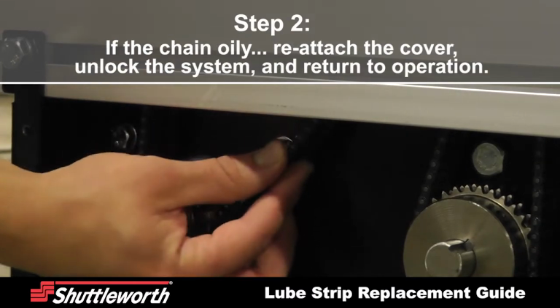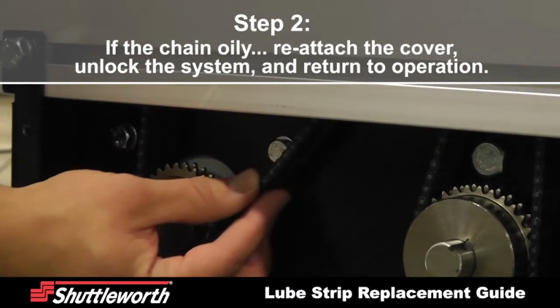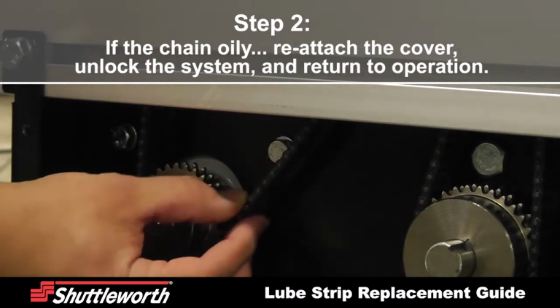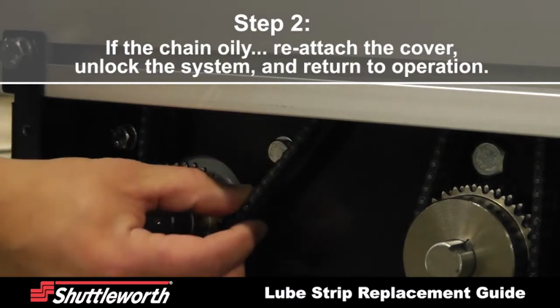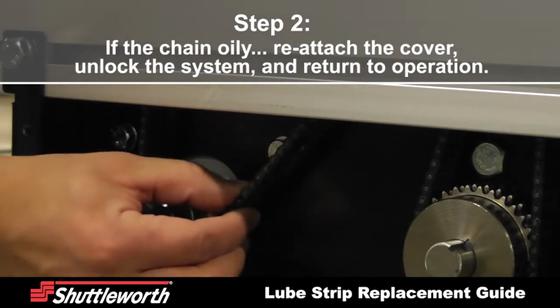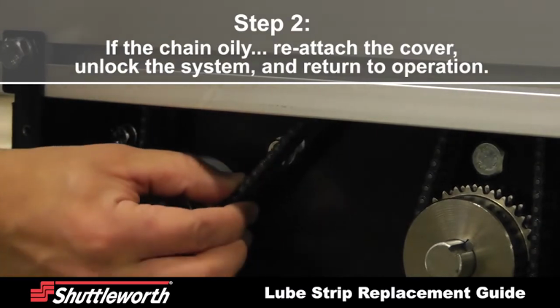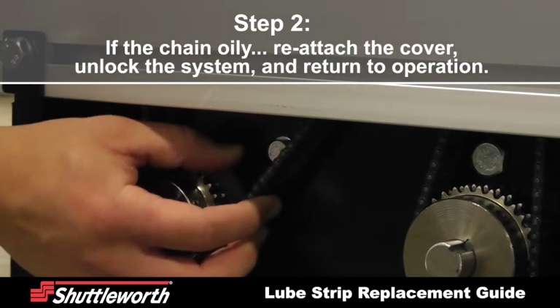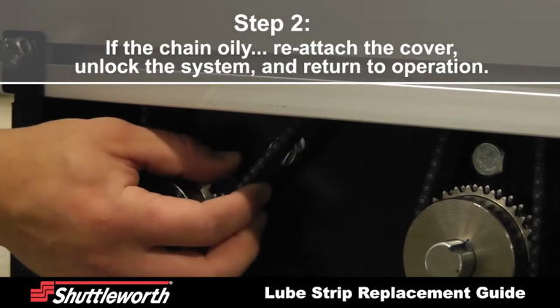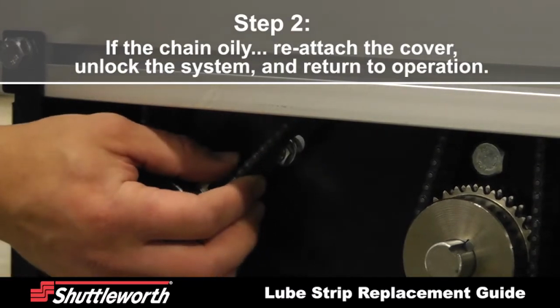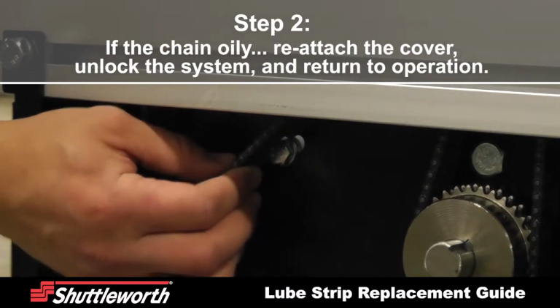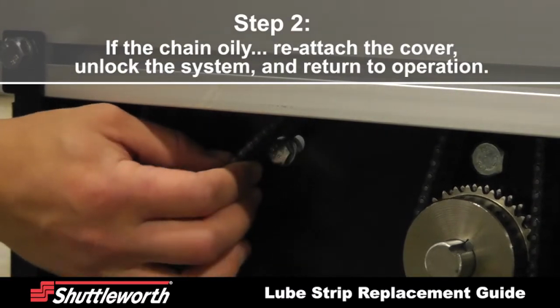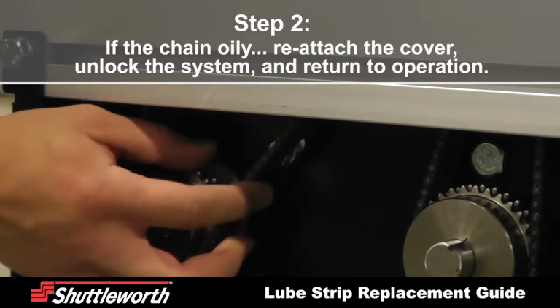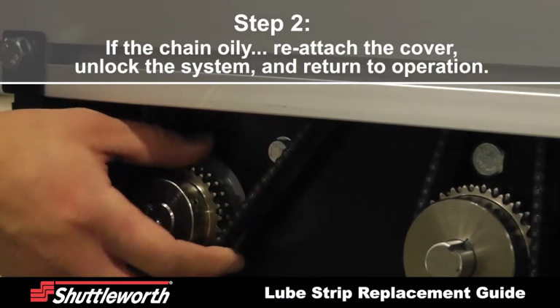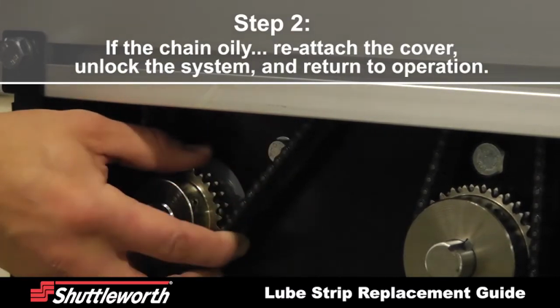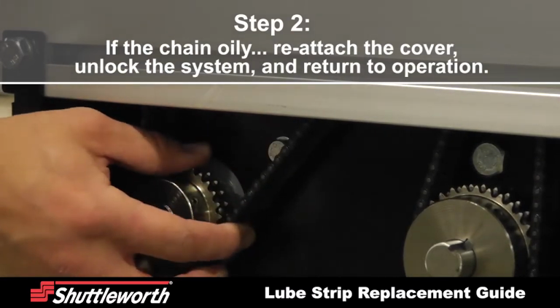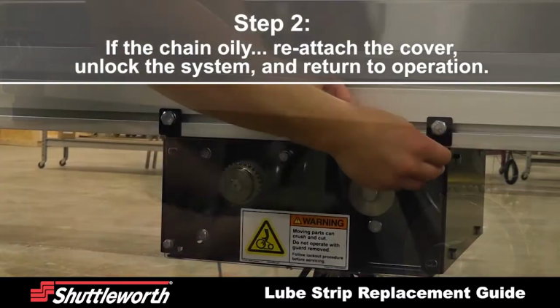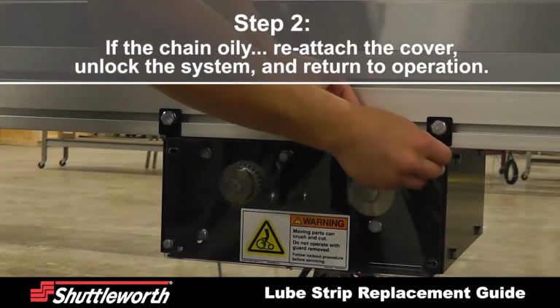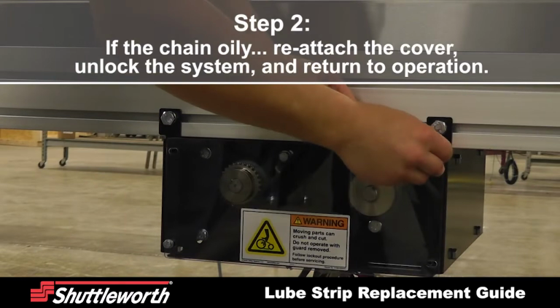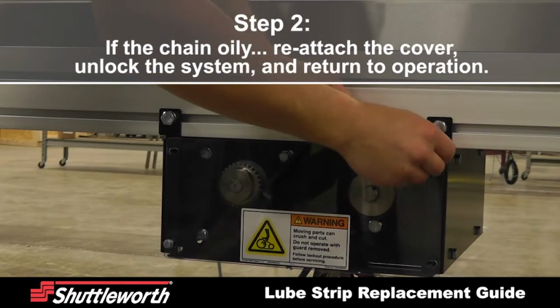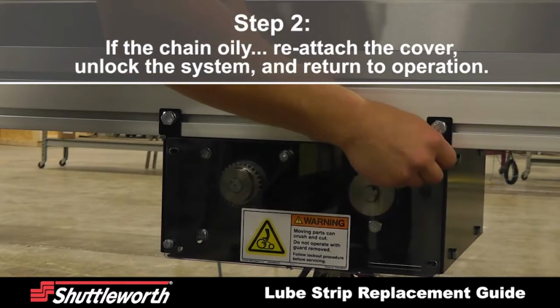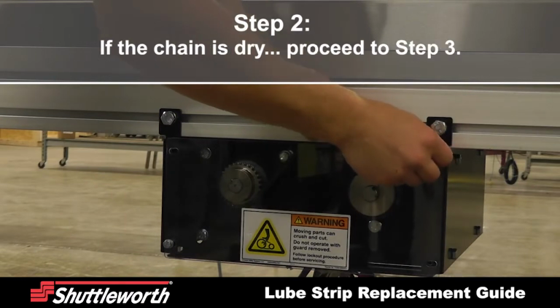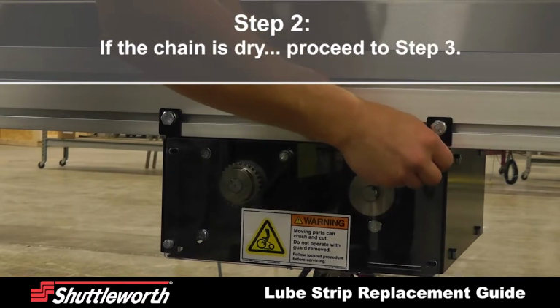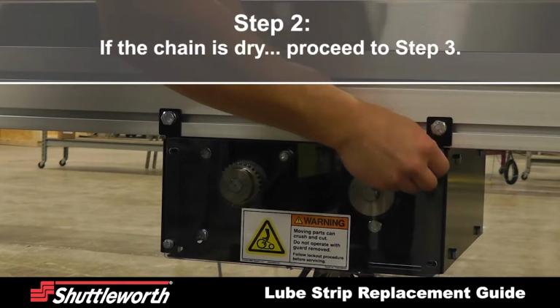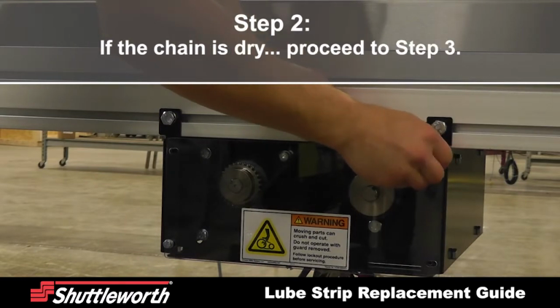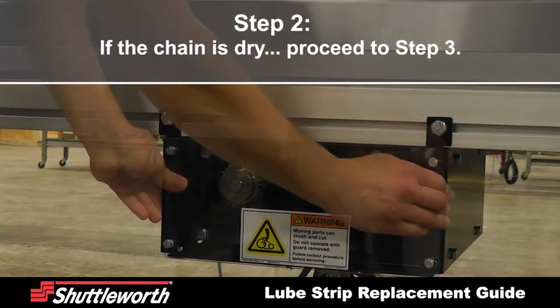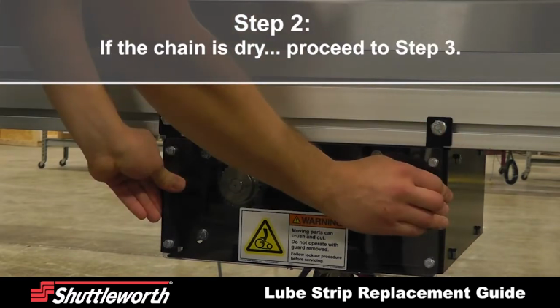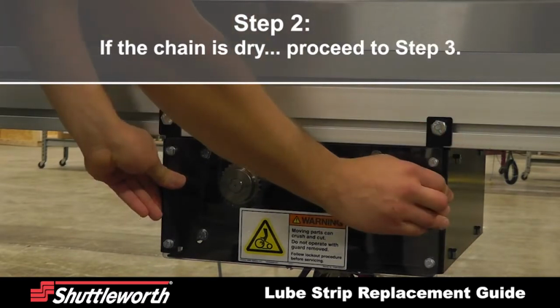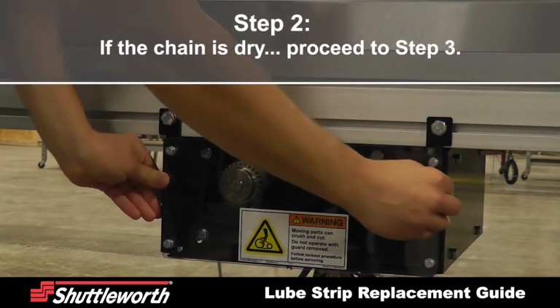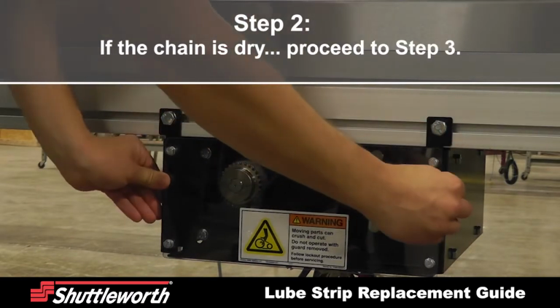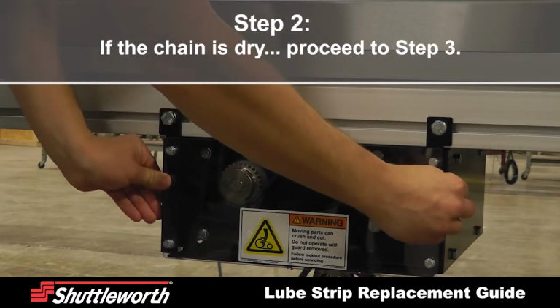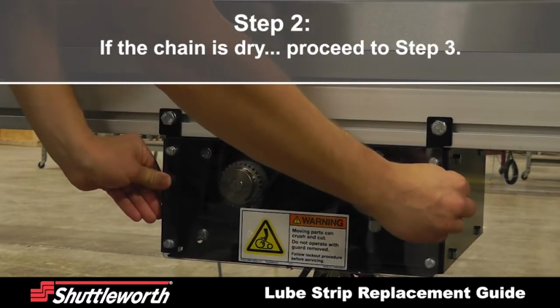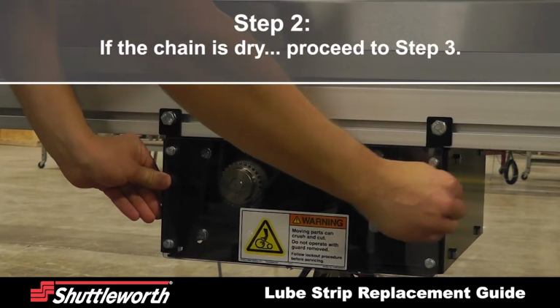If the chain is oily, reattach the cover, unlock the system, and return to operation. If the chain is dry, proceed to step 3.